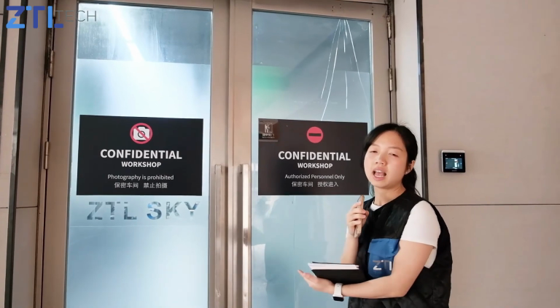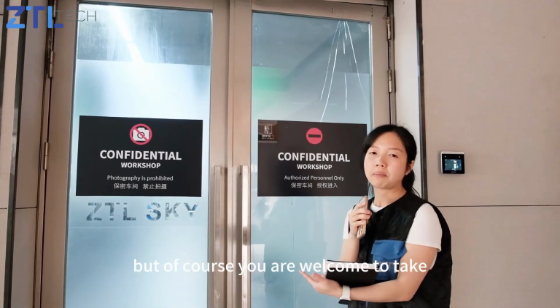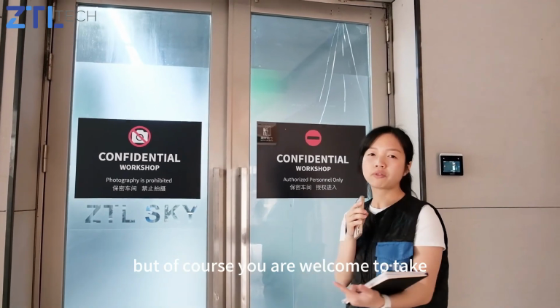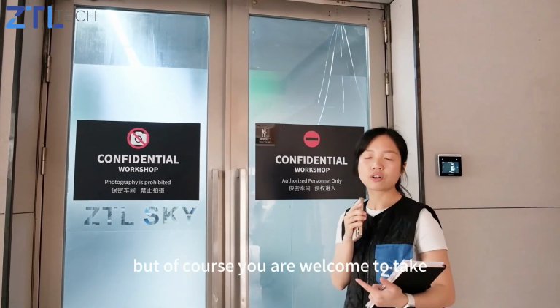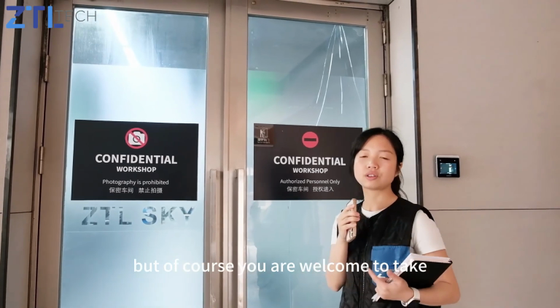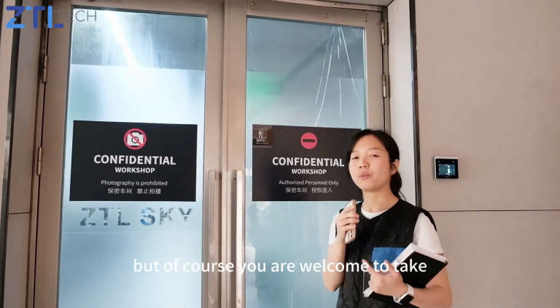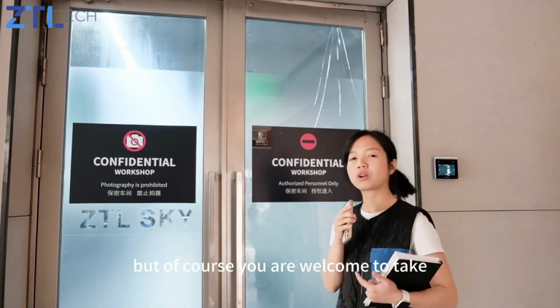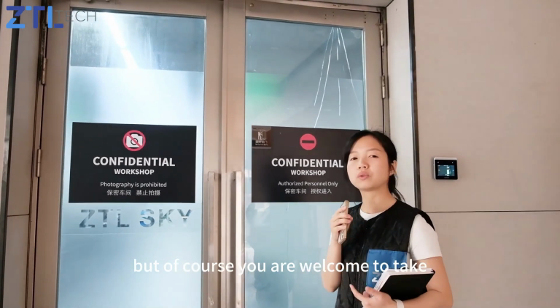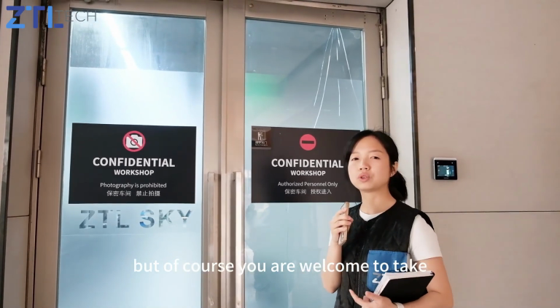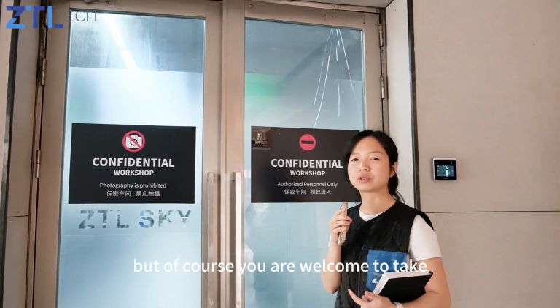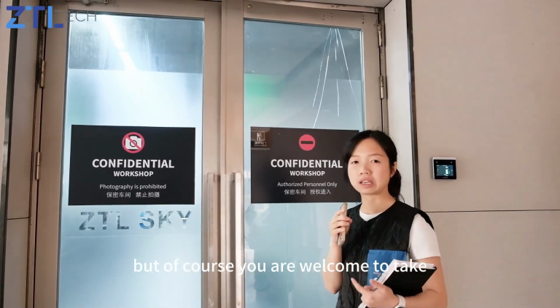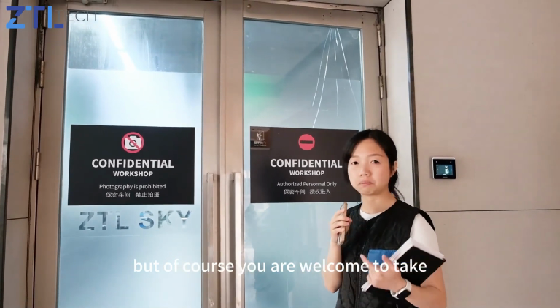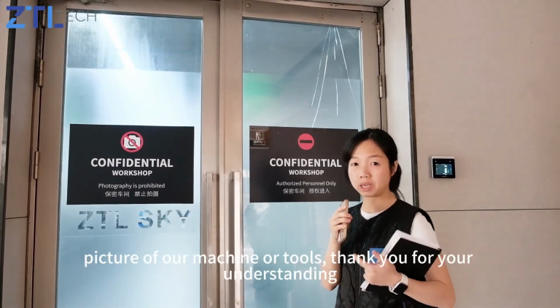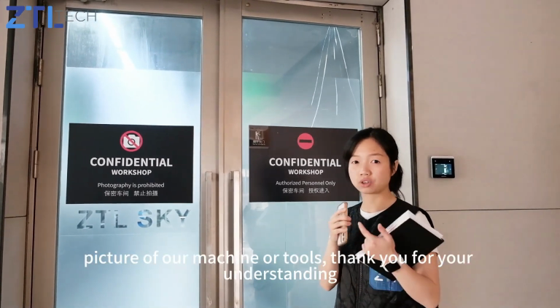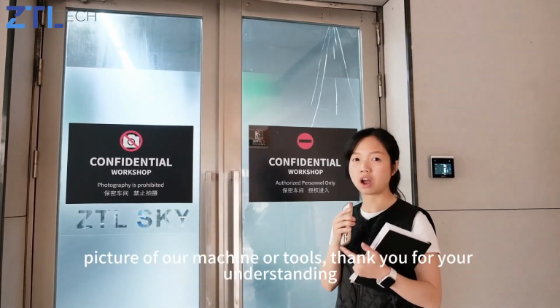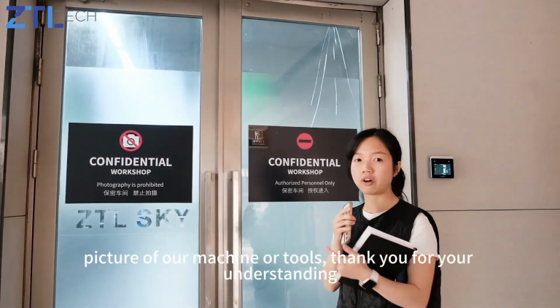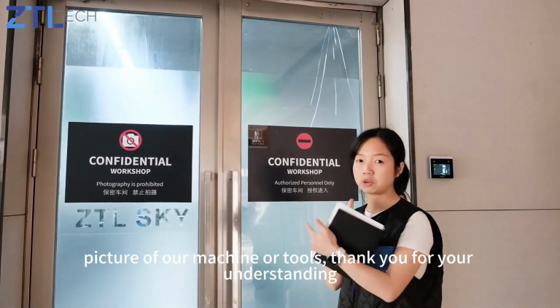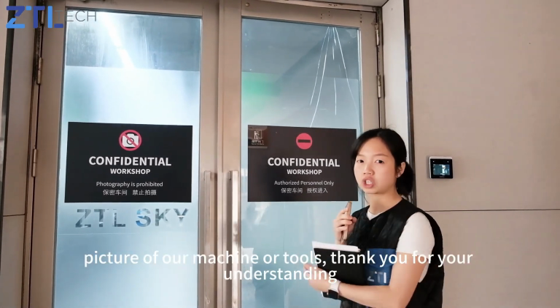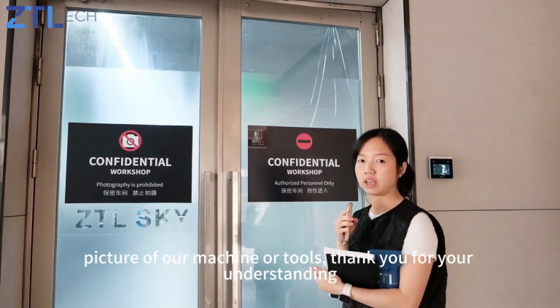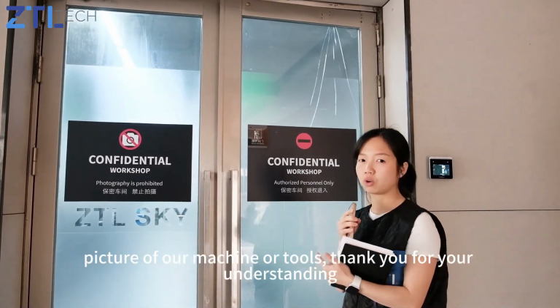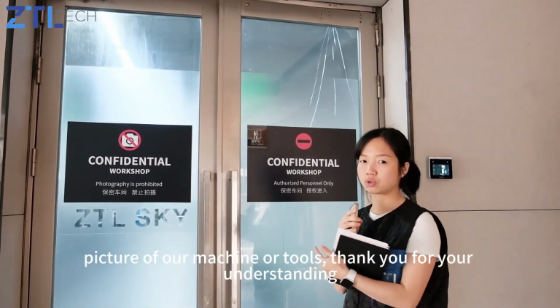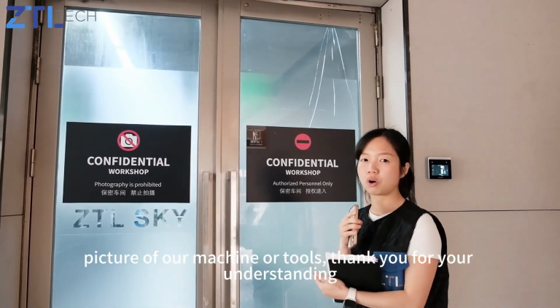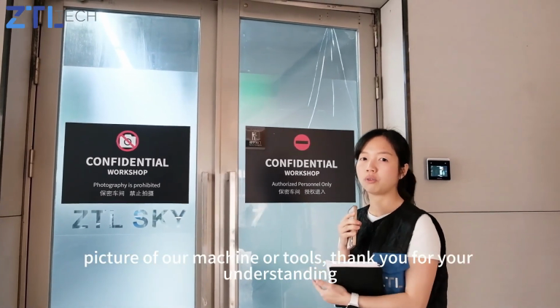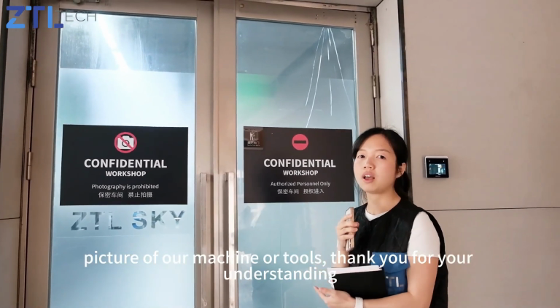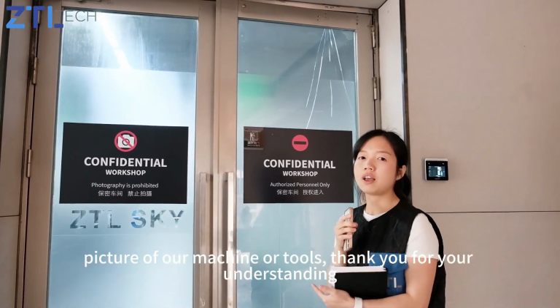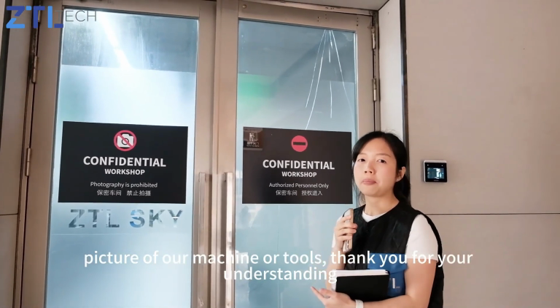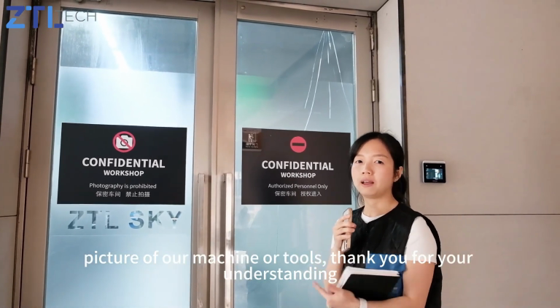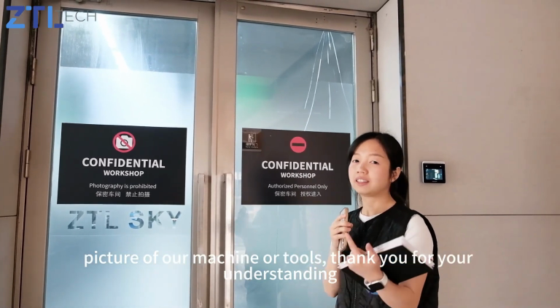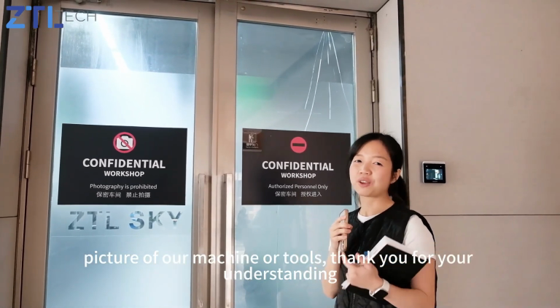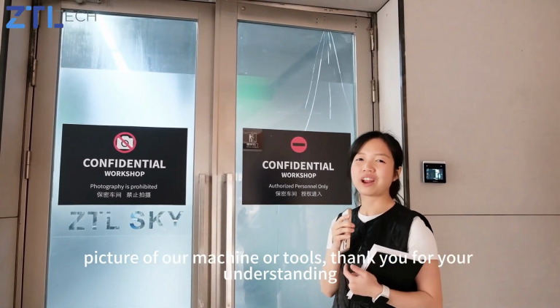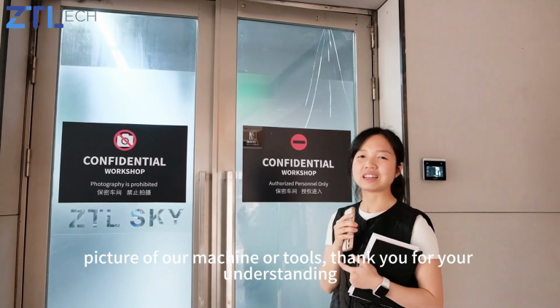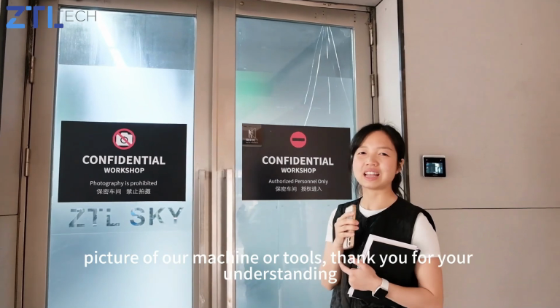Of course, you're welcome to take pictures of our machines or tools. Thank you for your understanding.